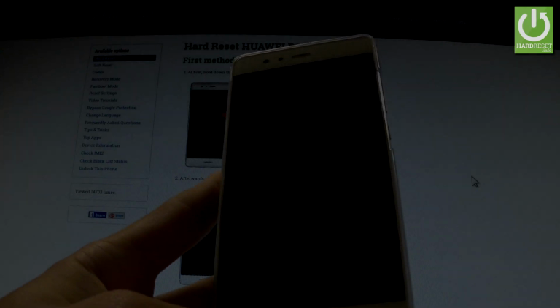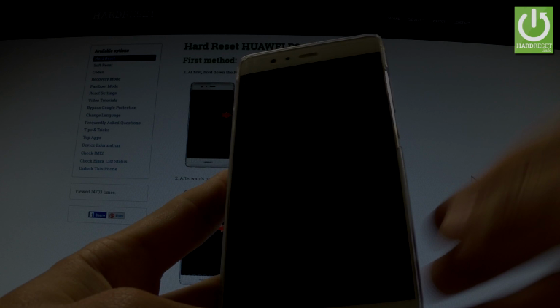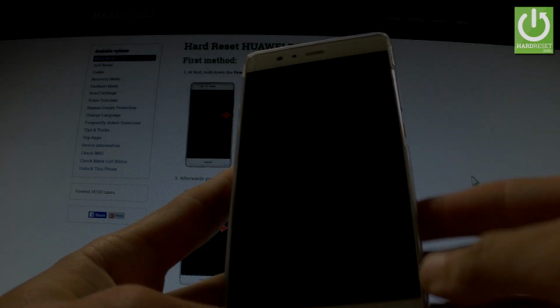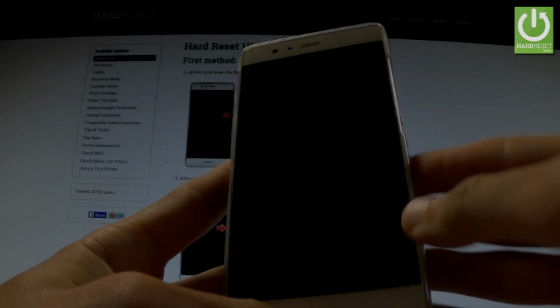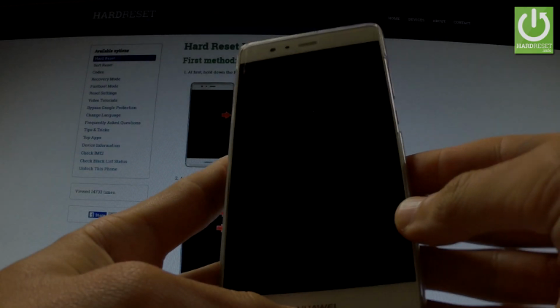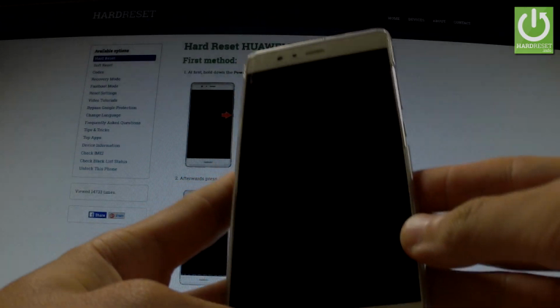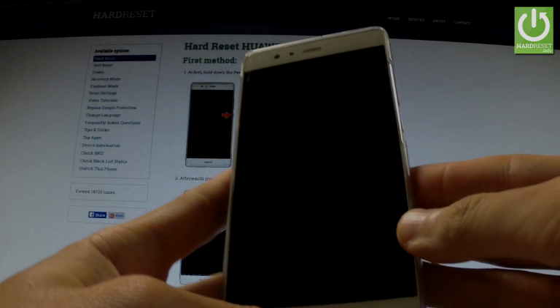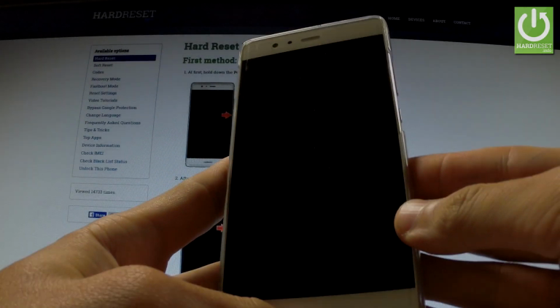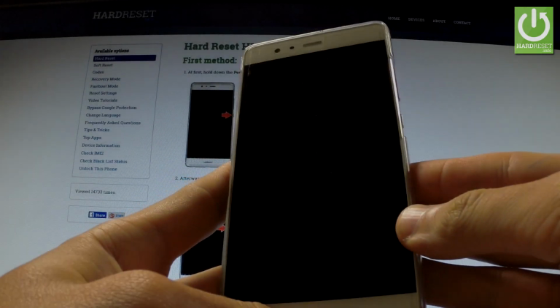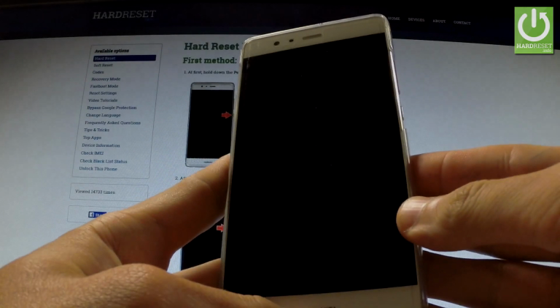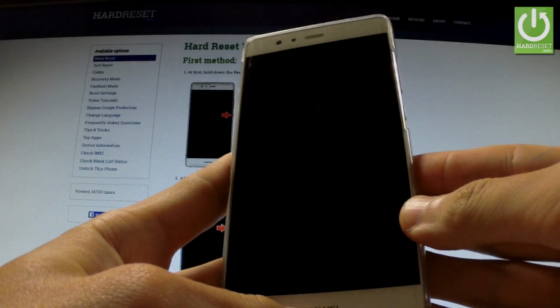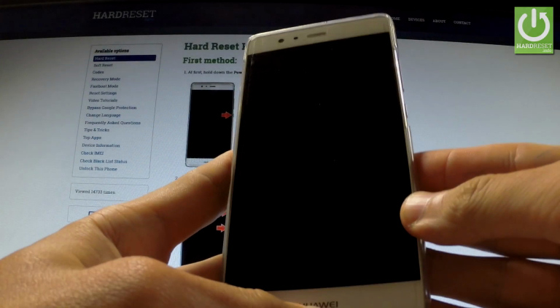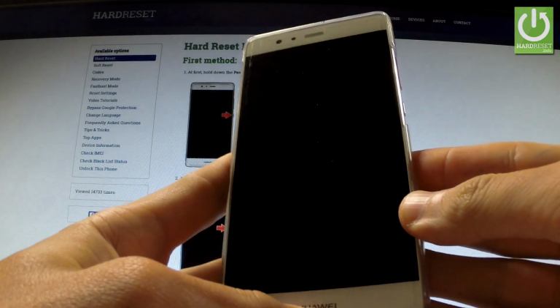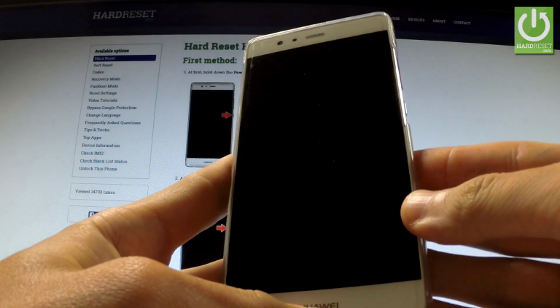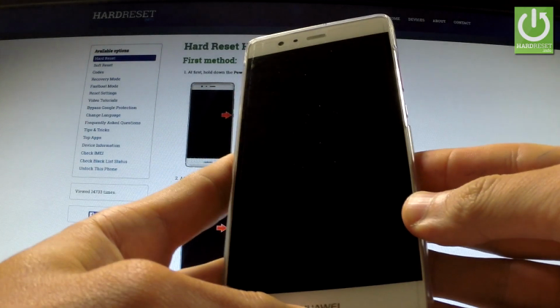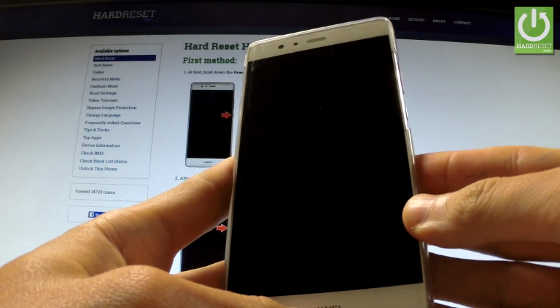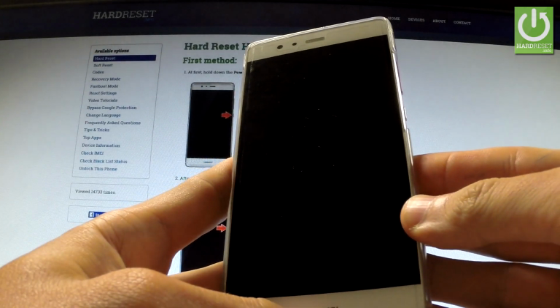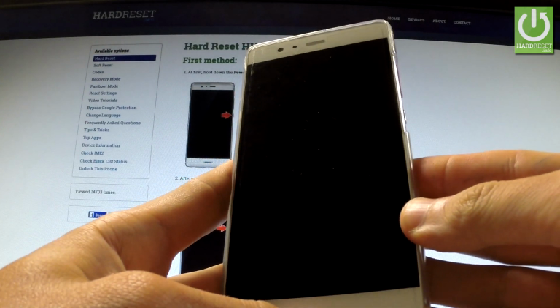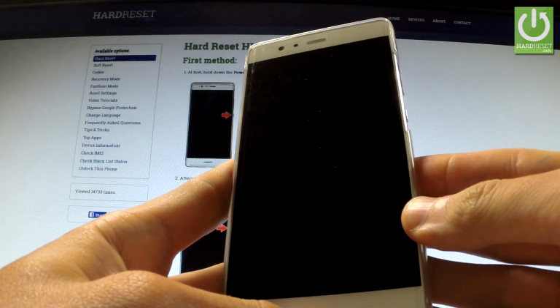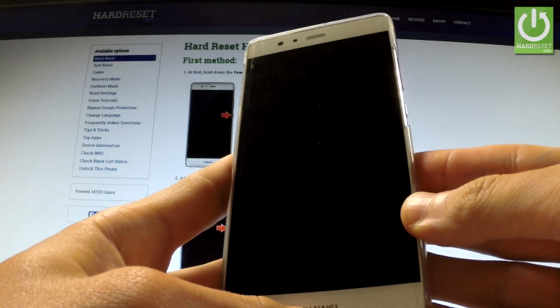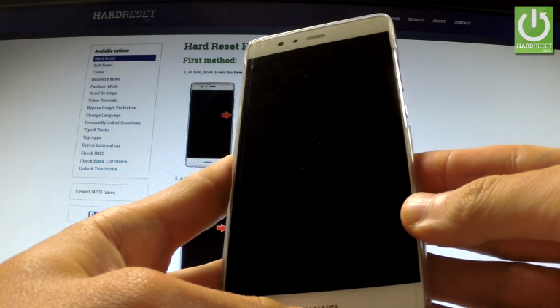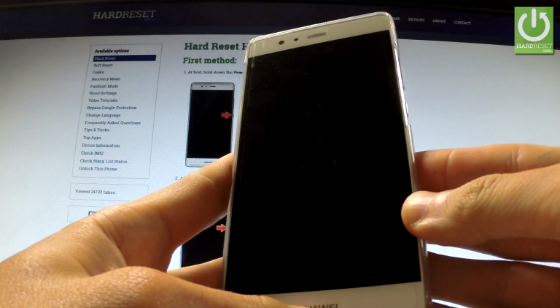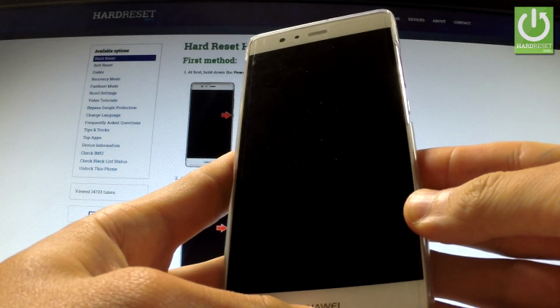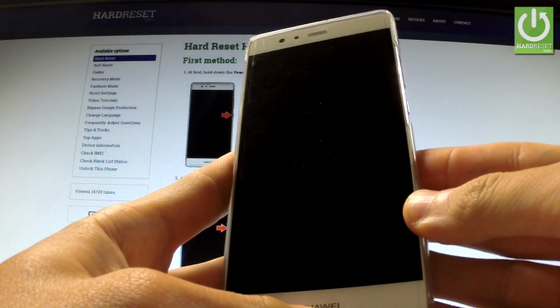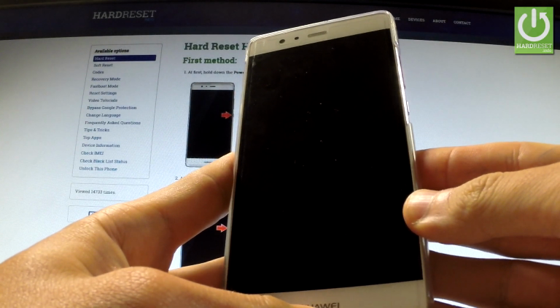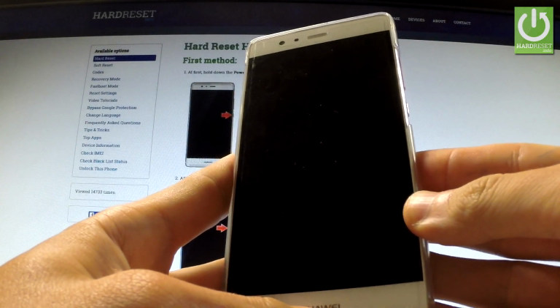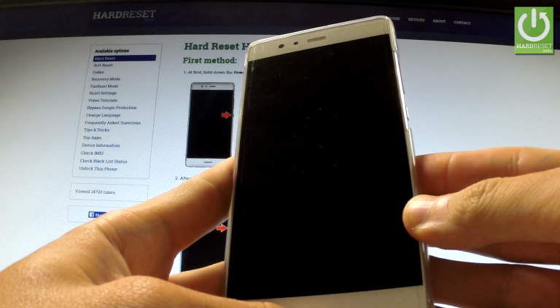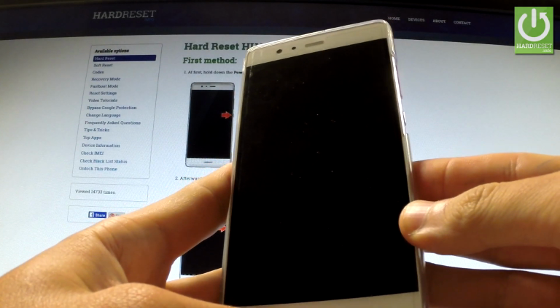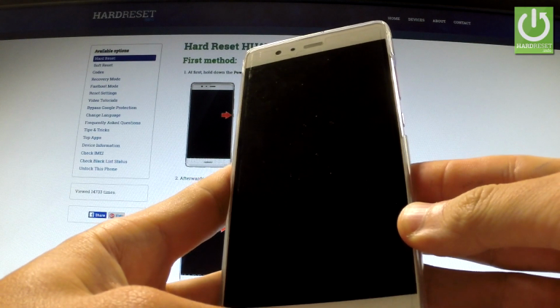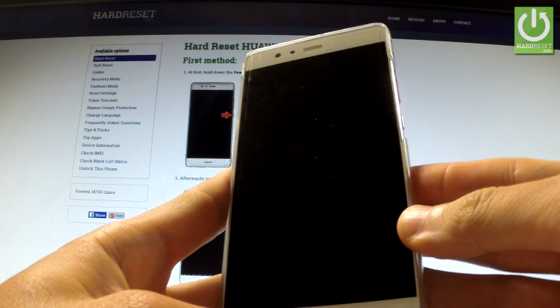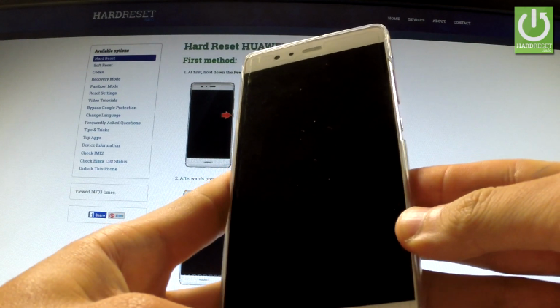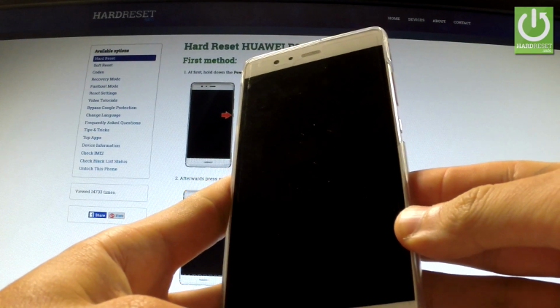Here I have Huawei P9. Let me show you how to accomplish a factory reset operation on this device by using secret codes.